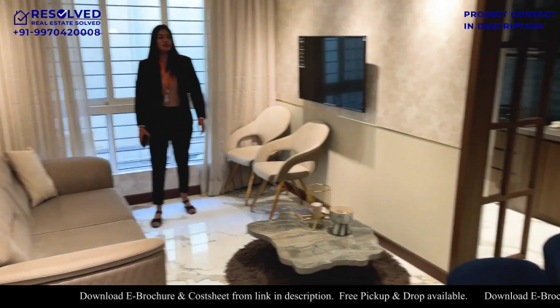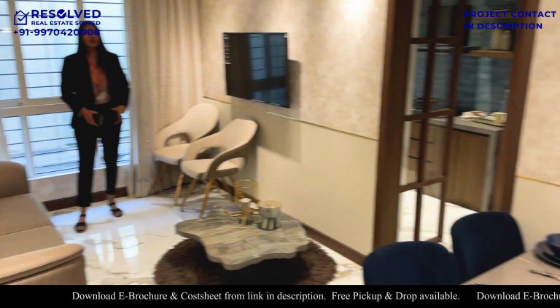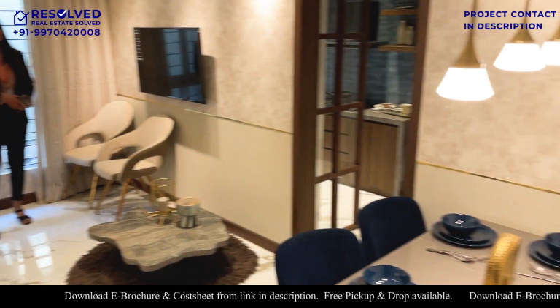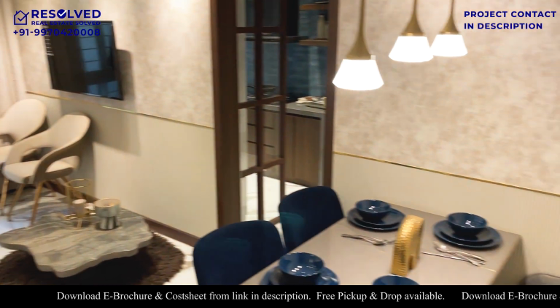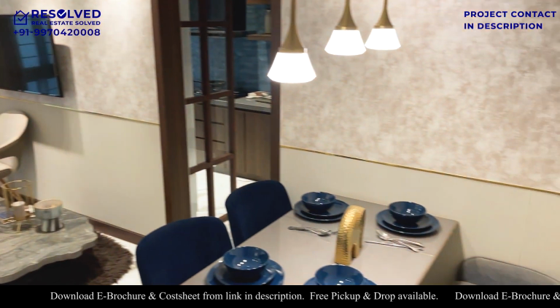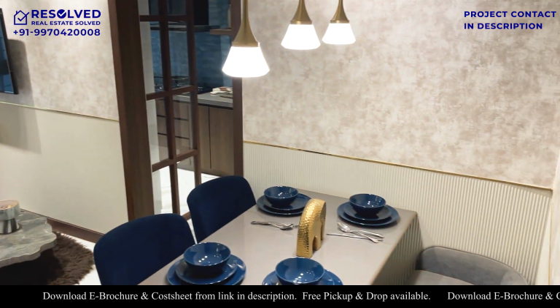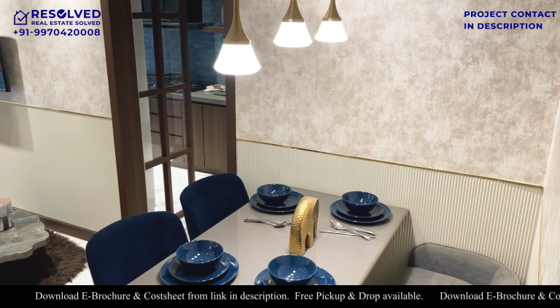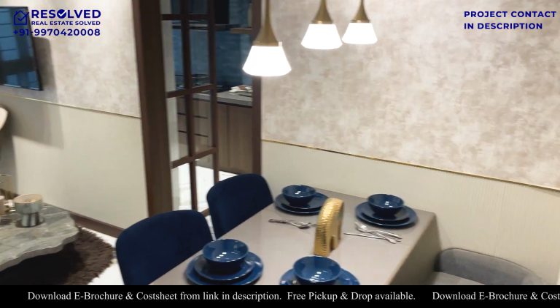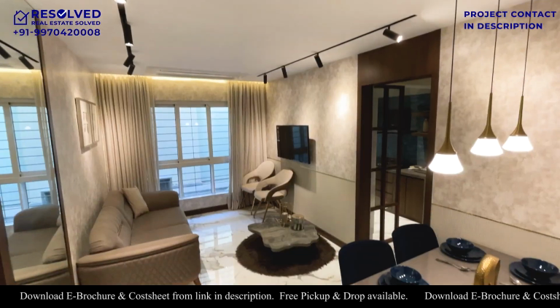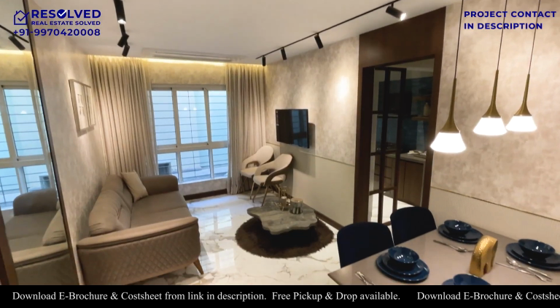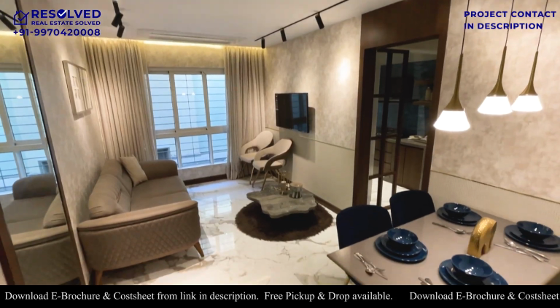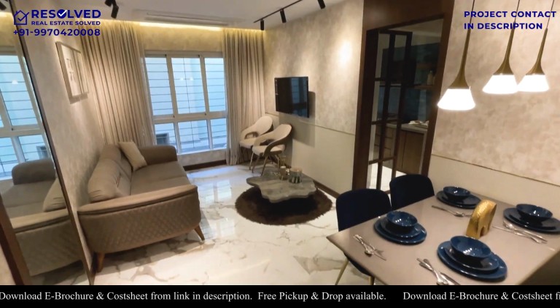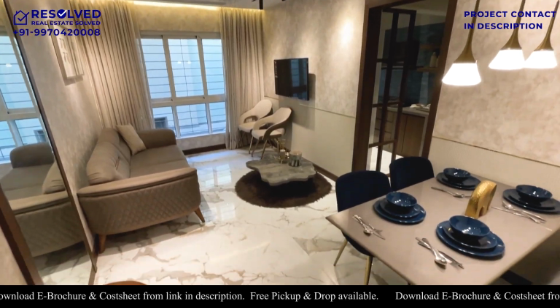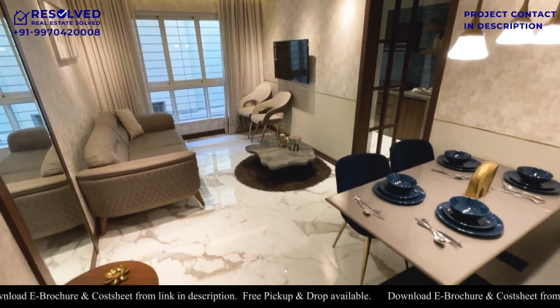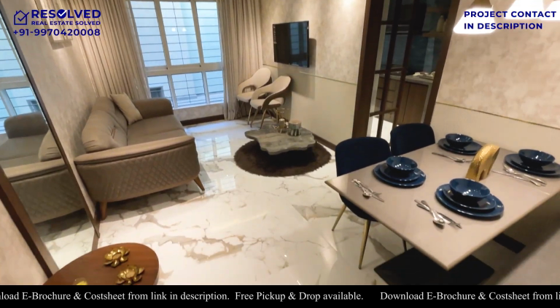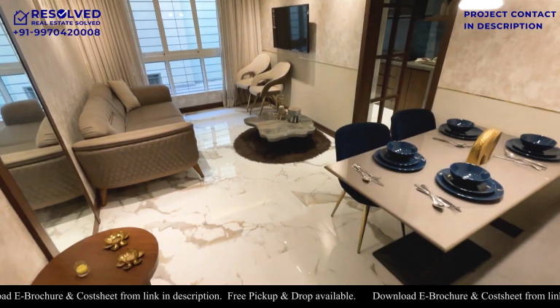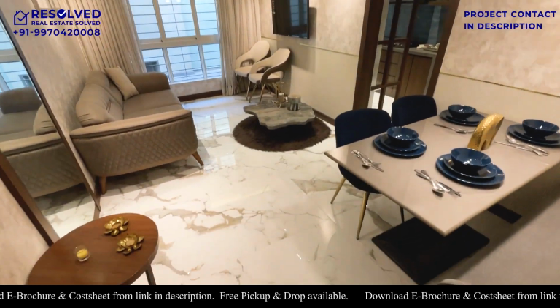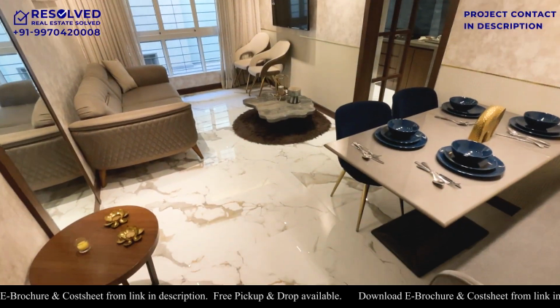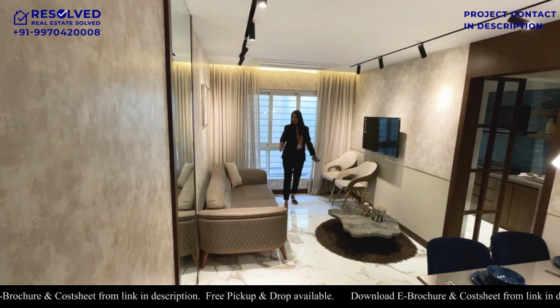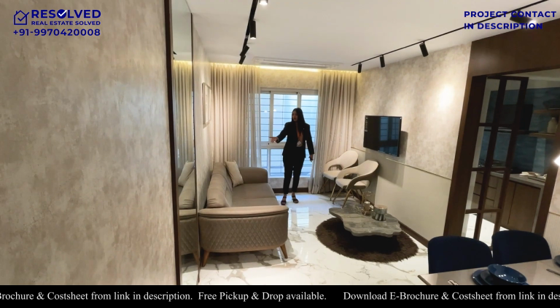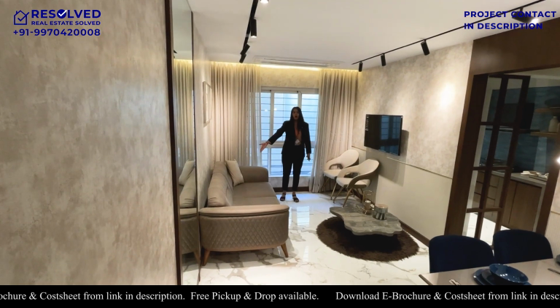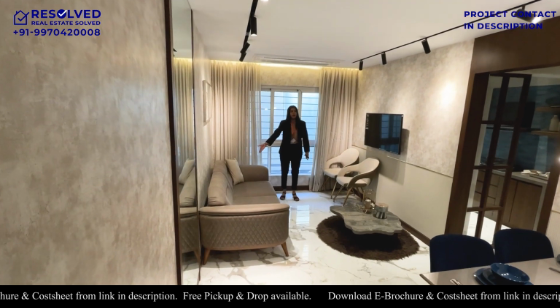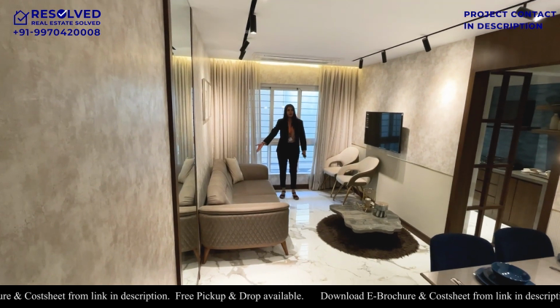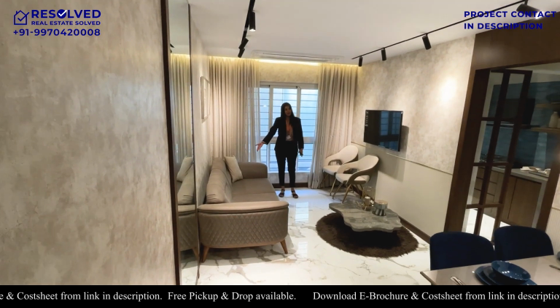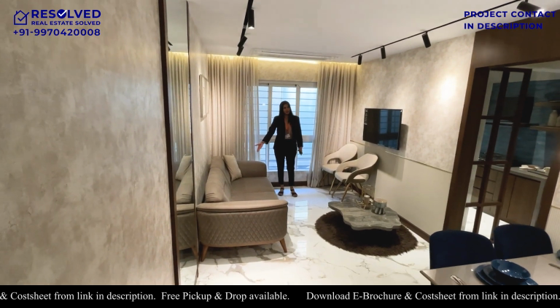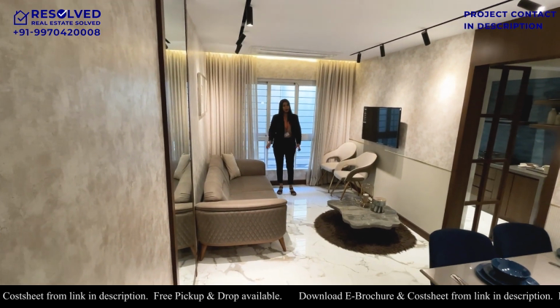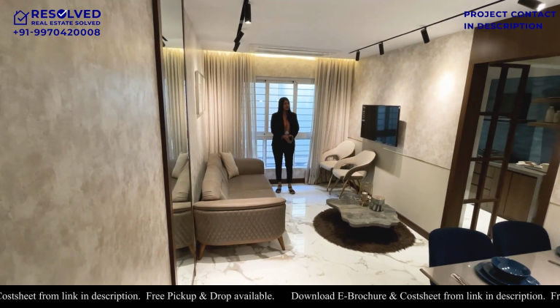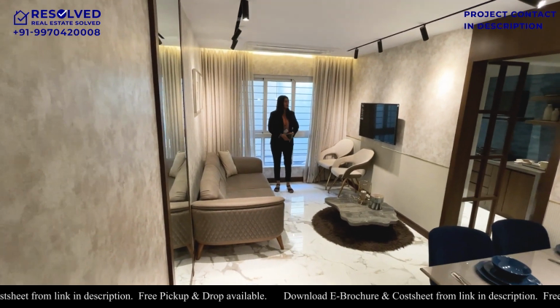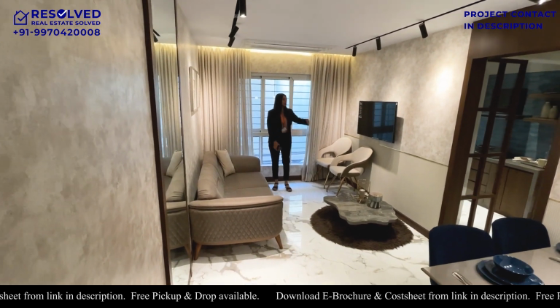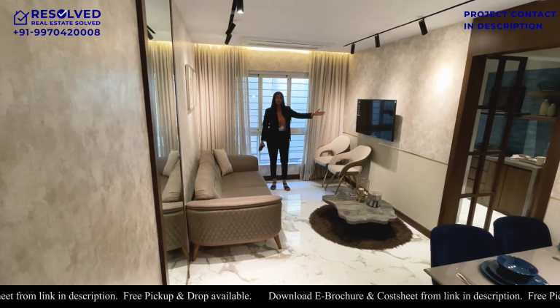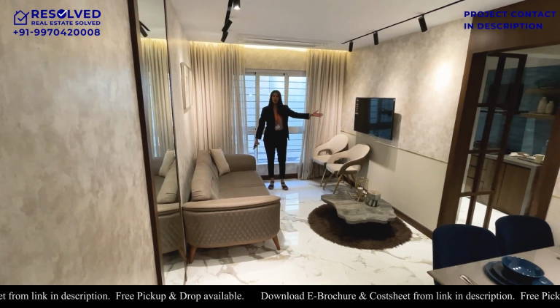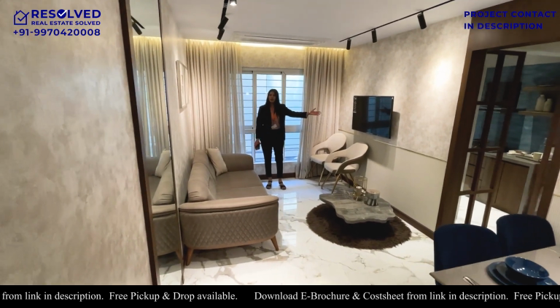Here we have built a dining space. Here is a living room. You can build a sitting area here and a TV unit here as well.